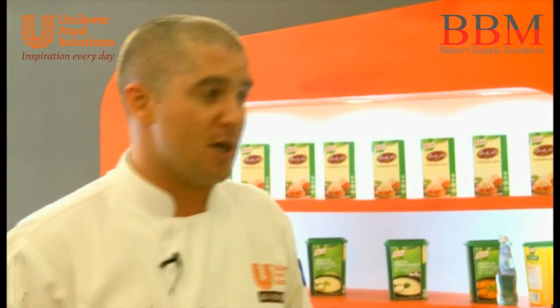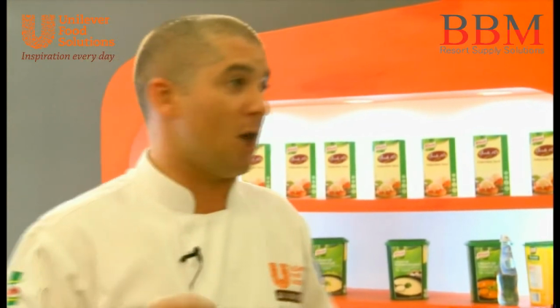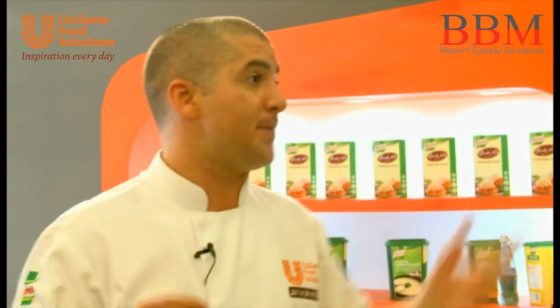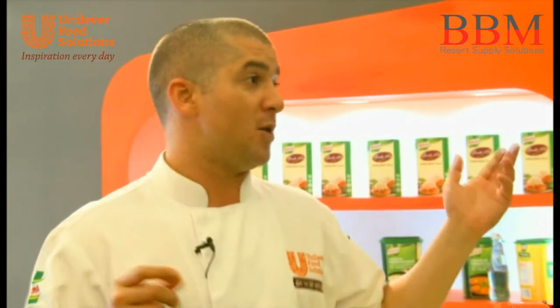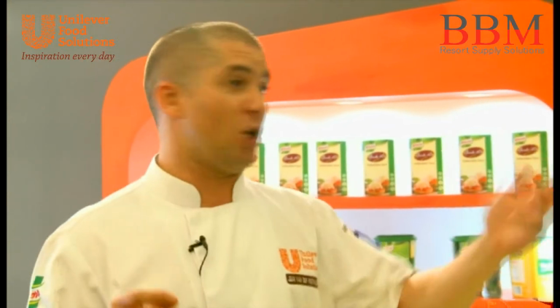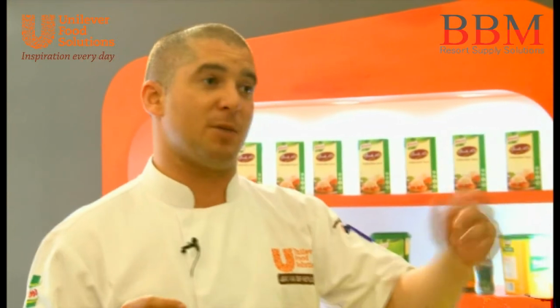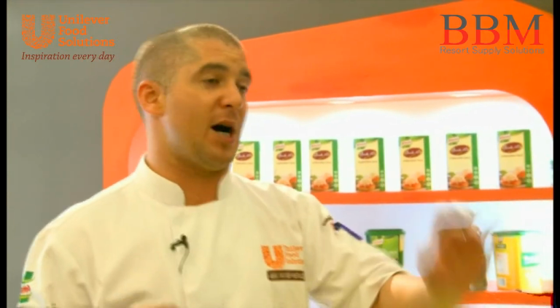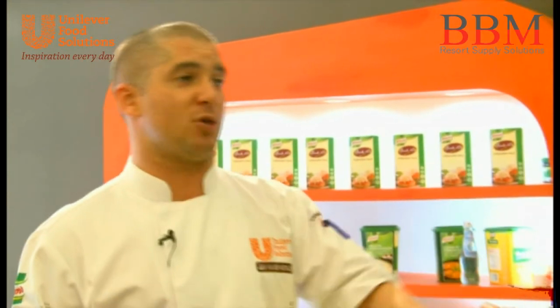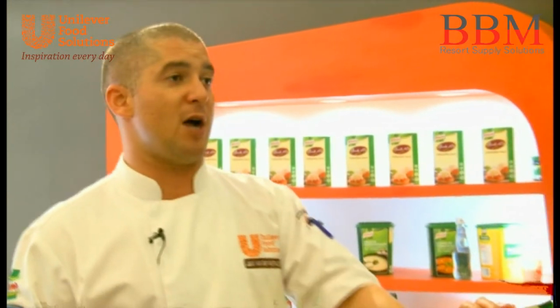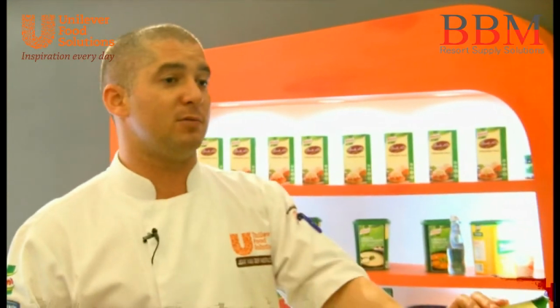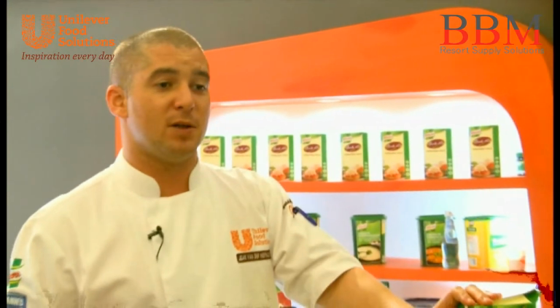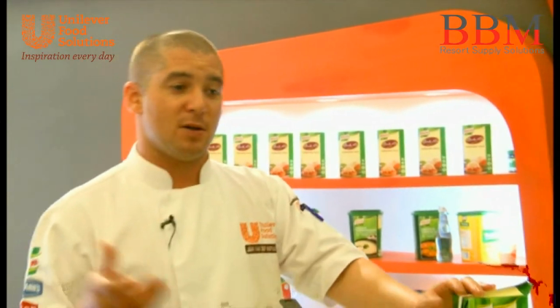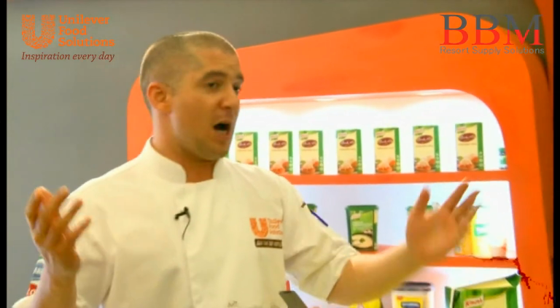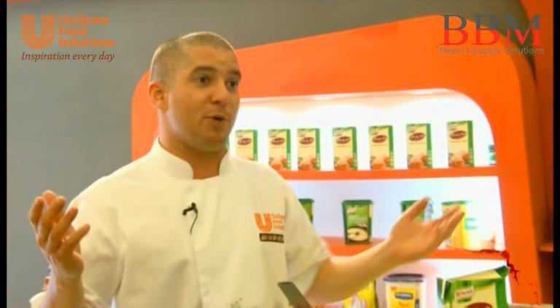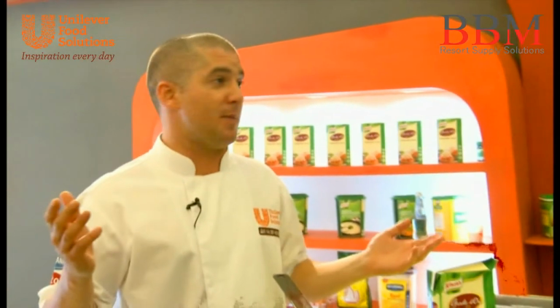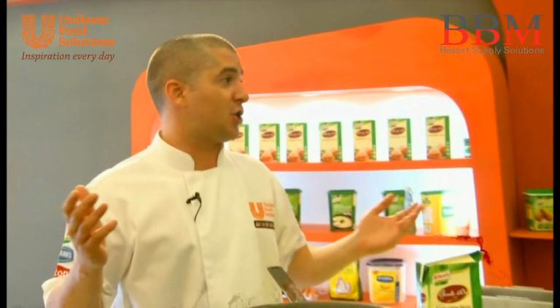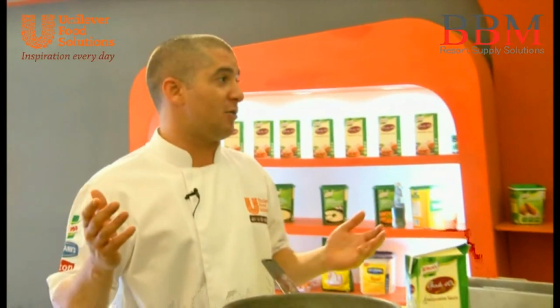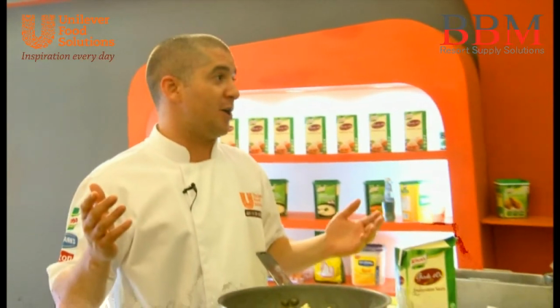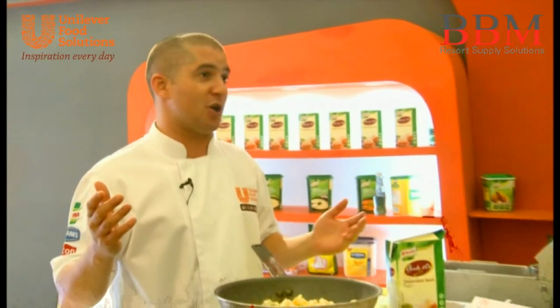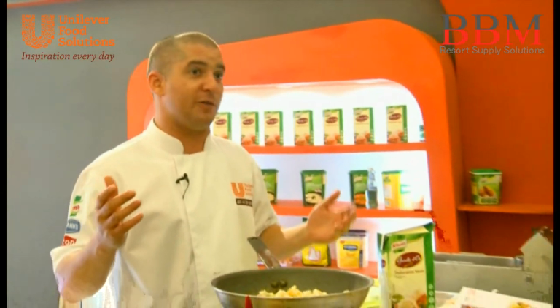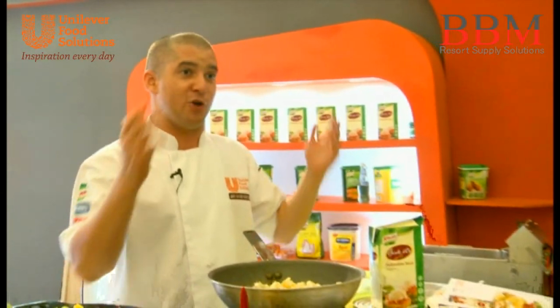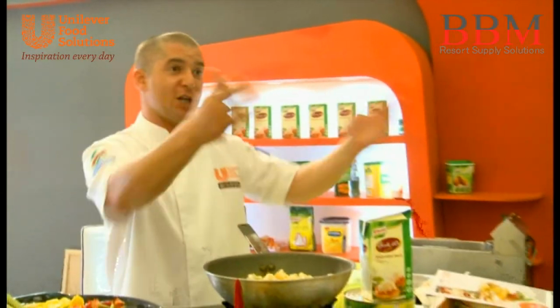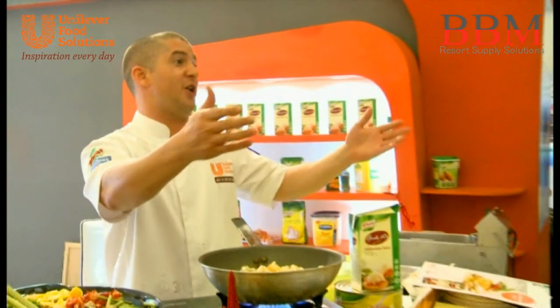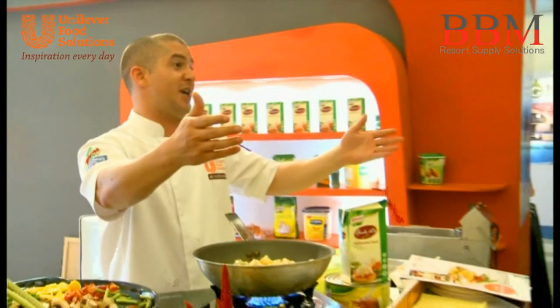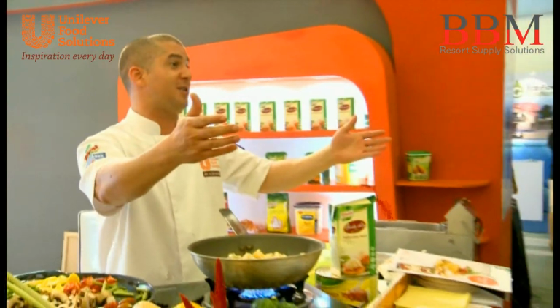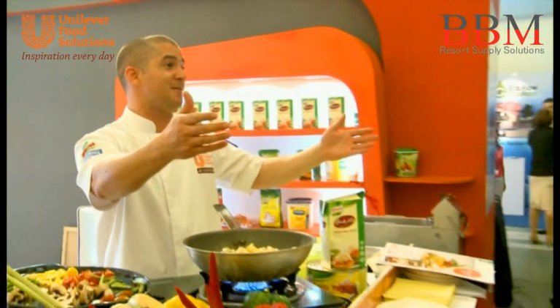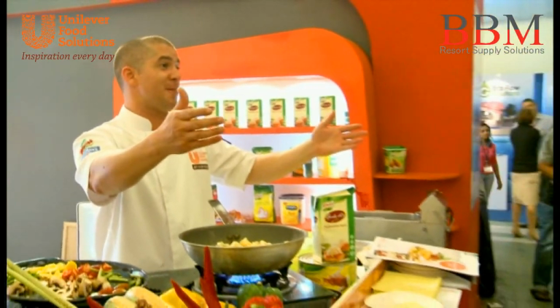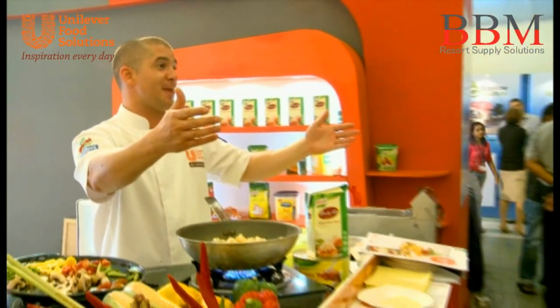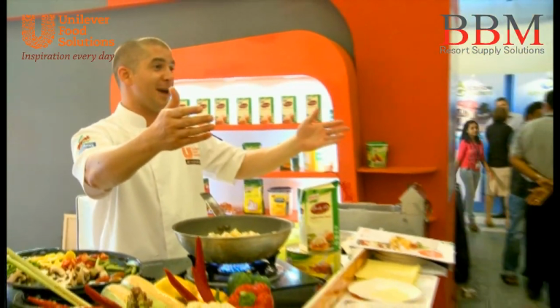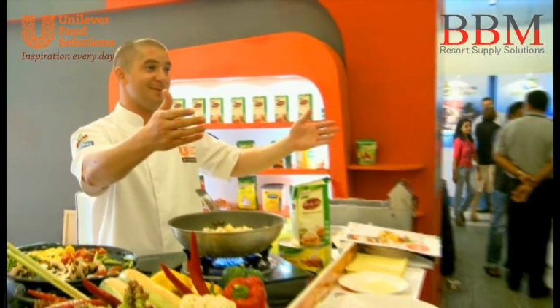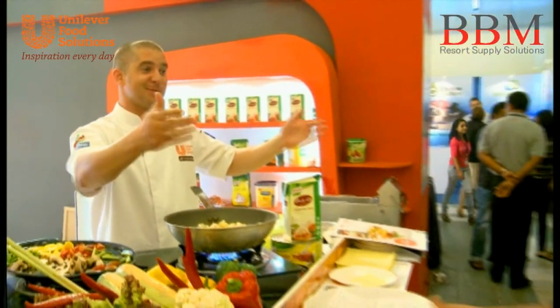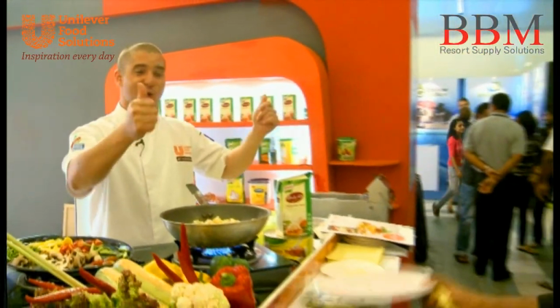We've got some guys around and I'm pretty much ready to serve. Are you guys ready to eat? Cool.